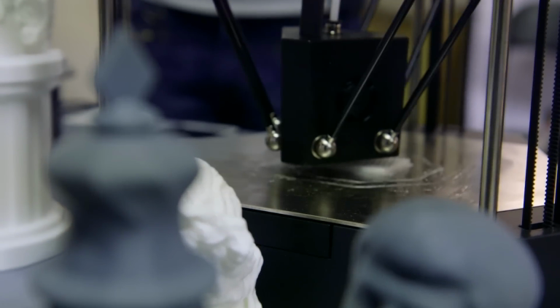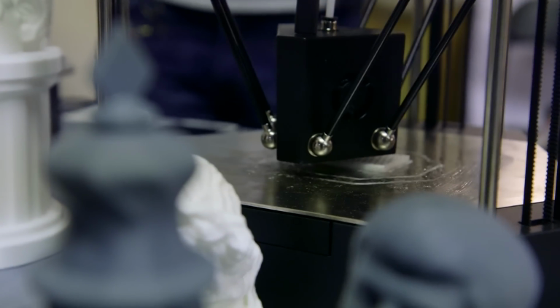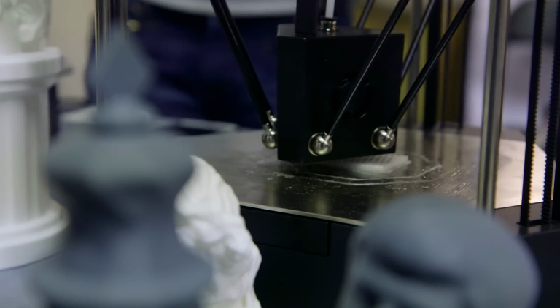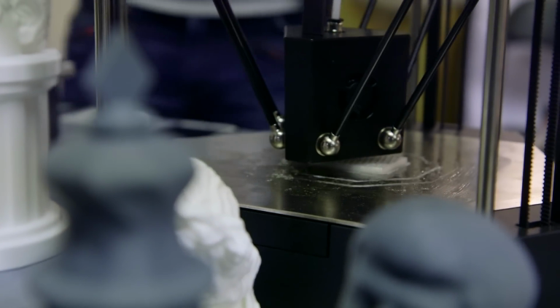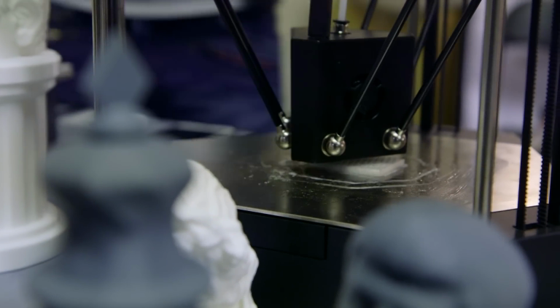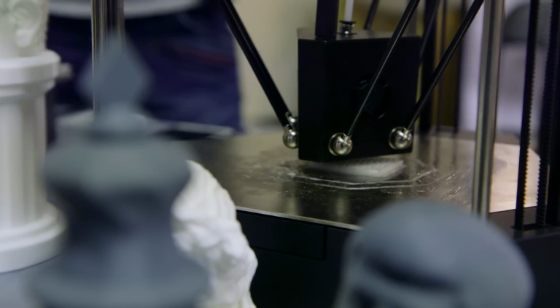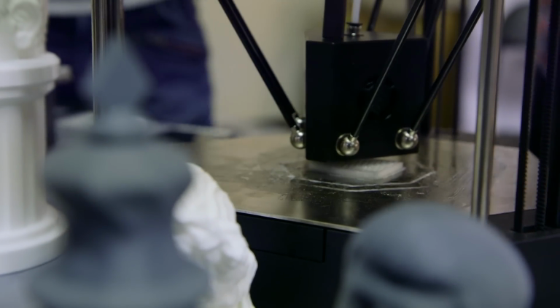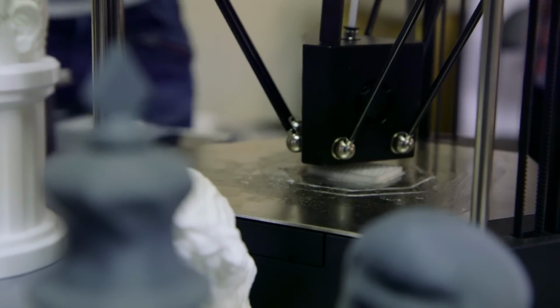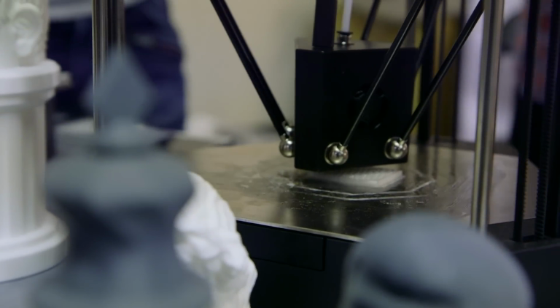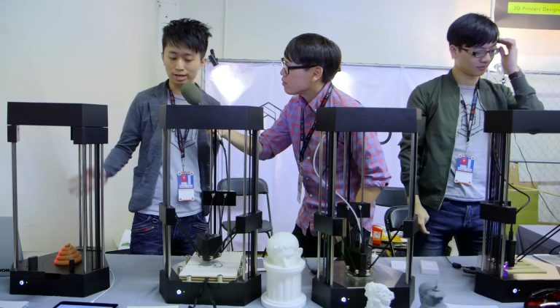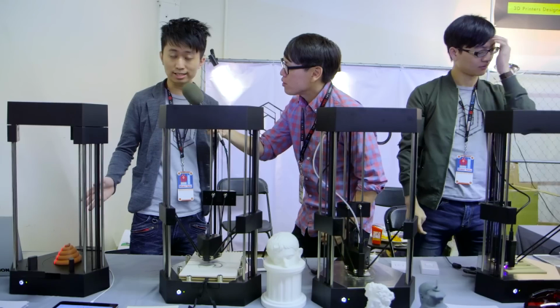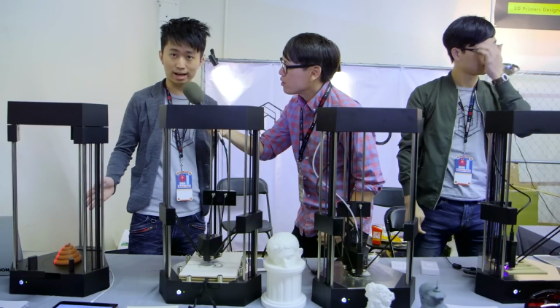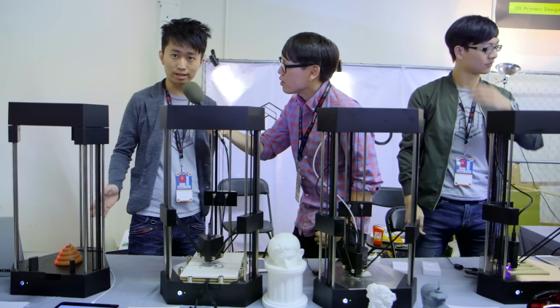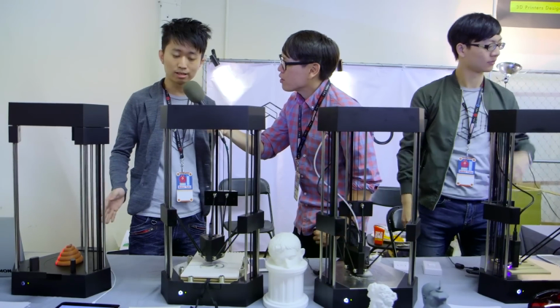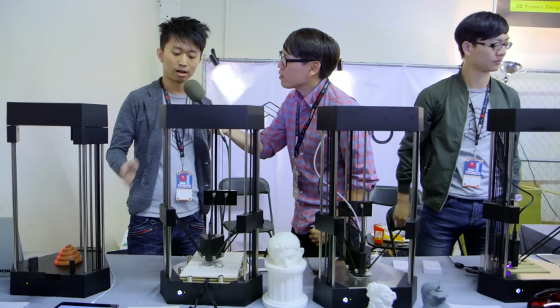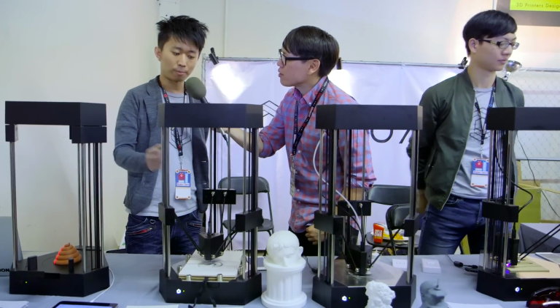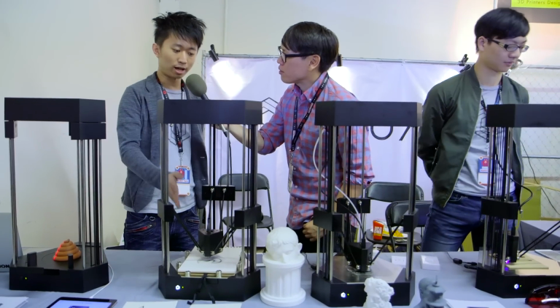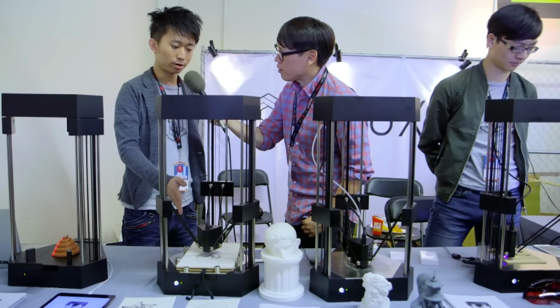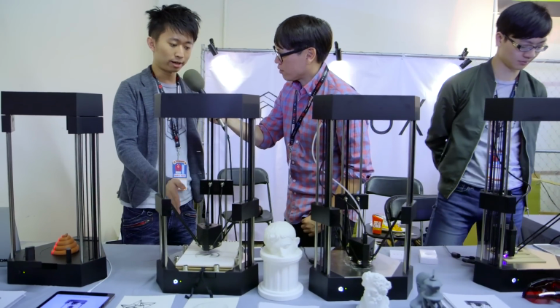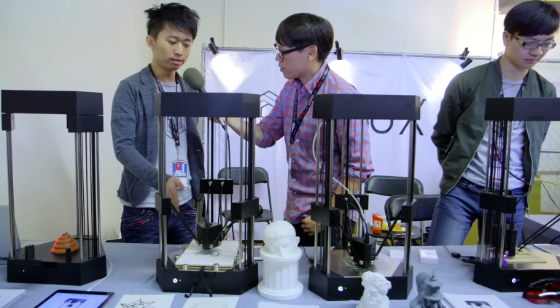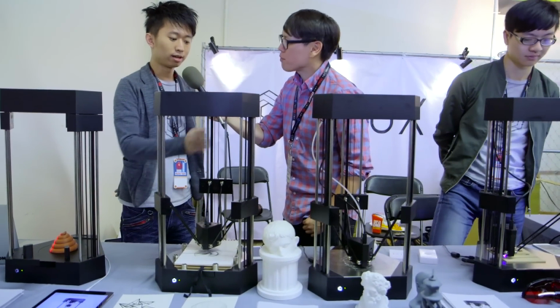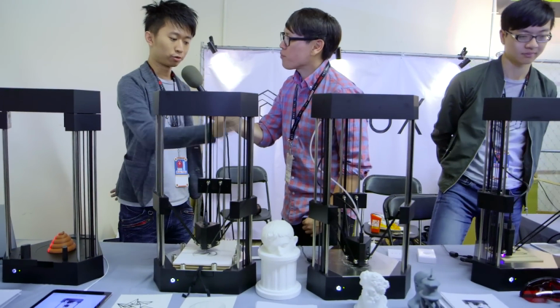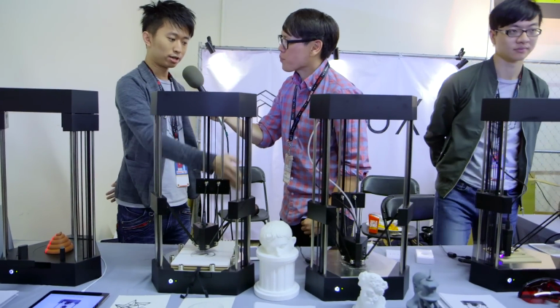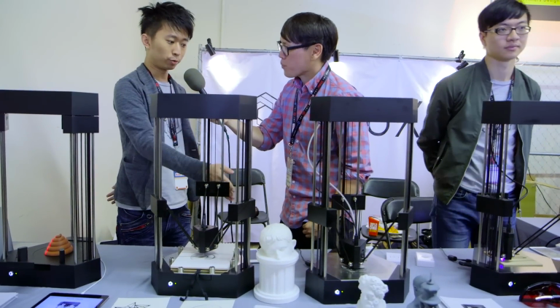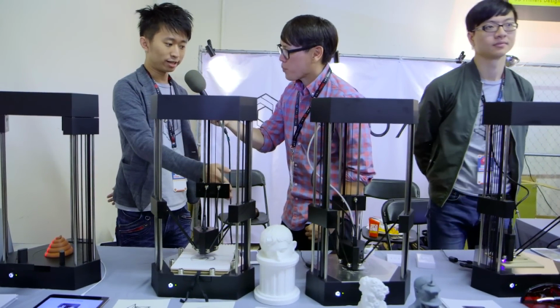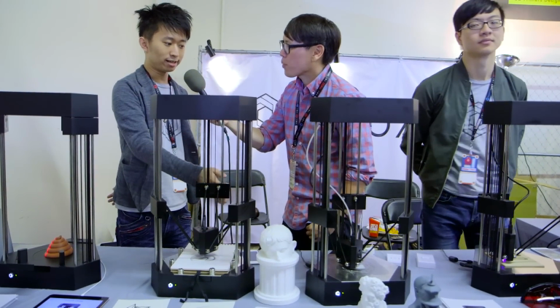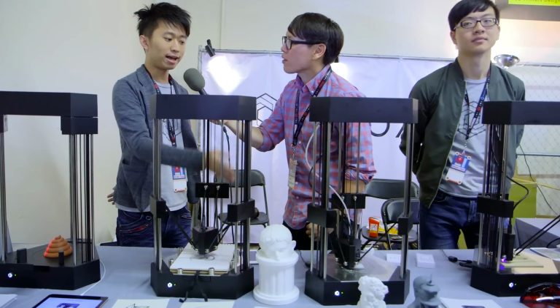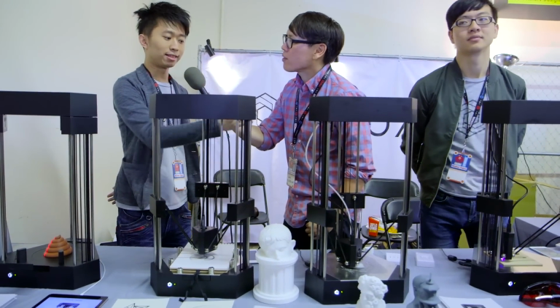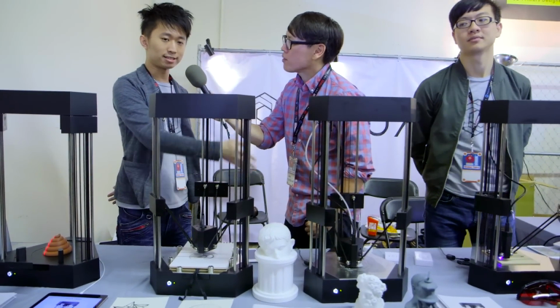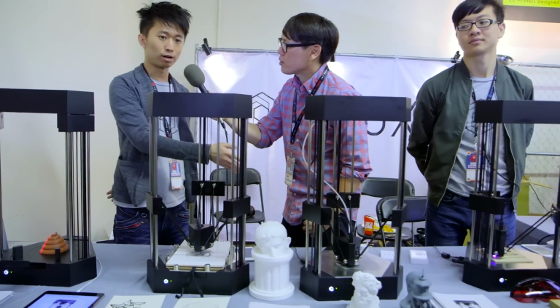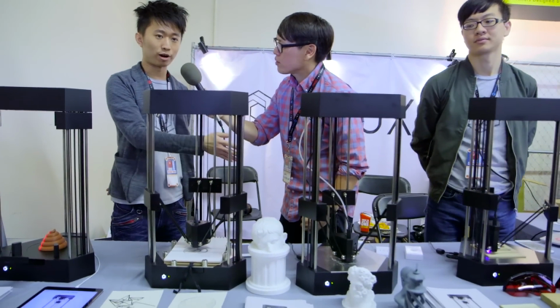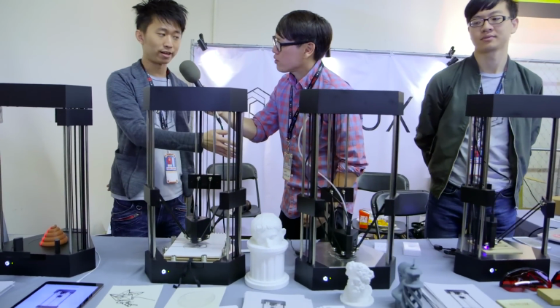Yeah, Flux Delta does 3D scanning, plotting, 3D printing, and laser engraving.